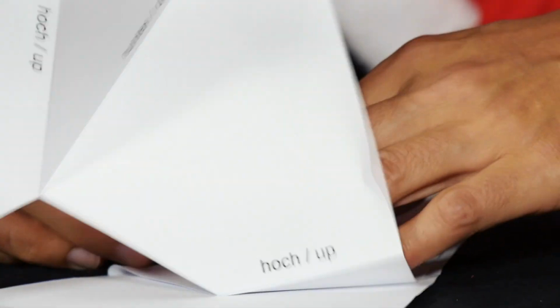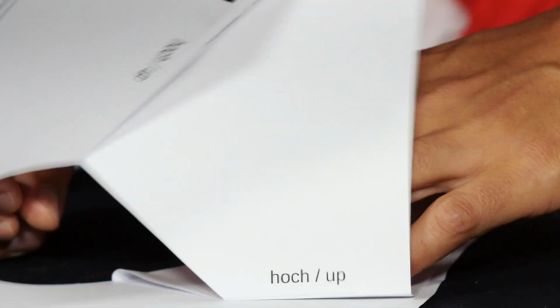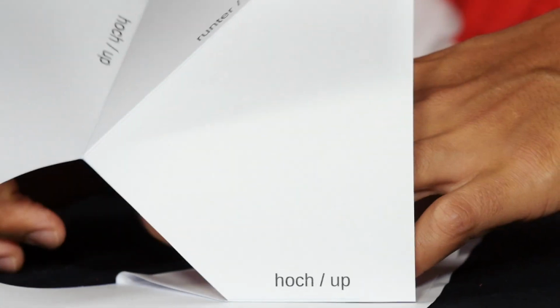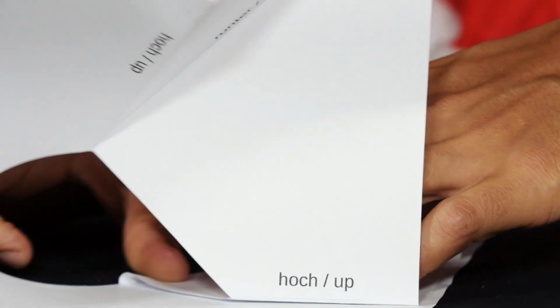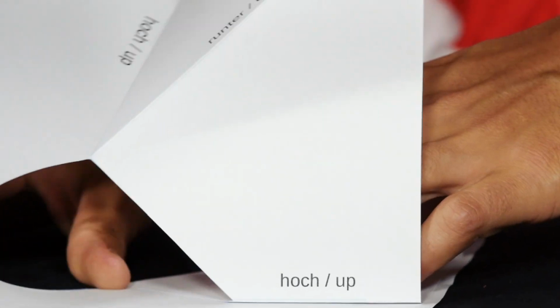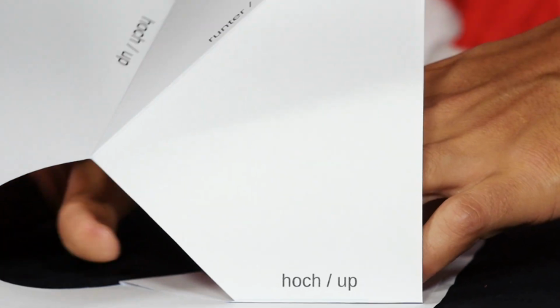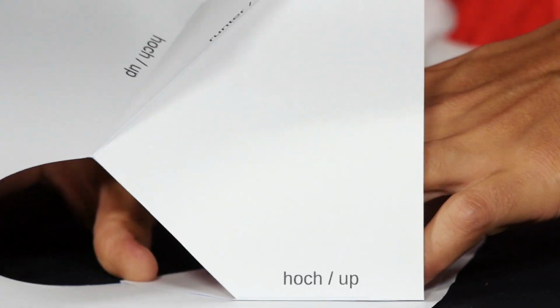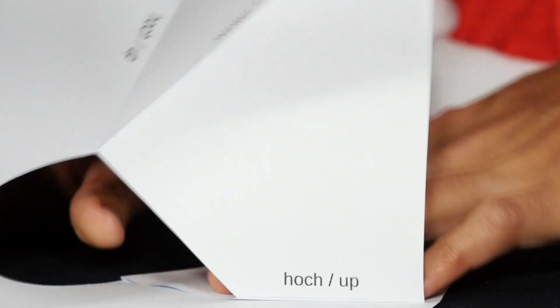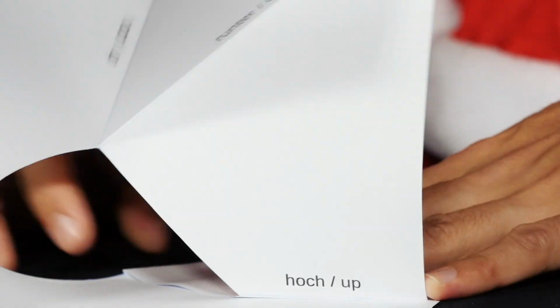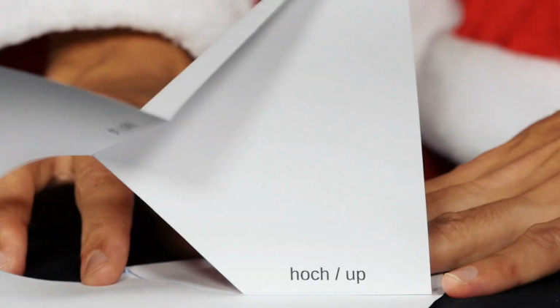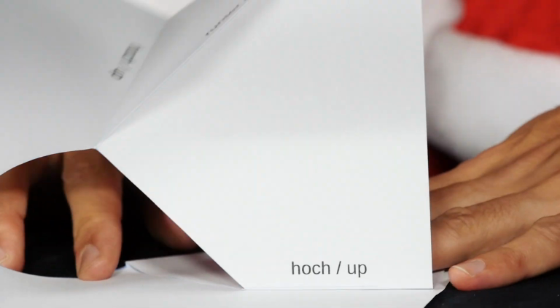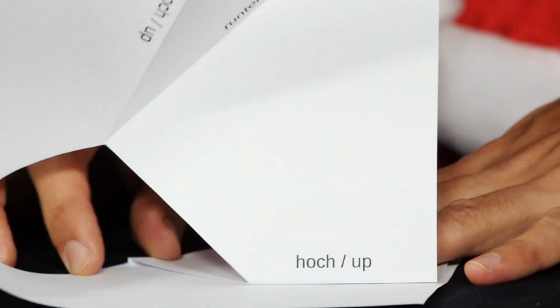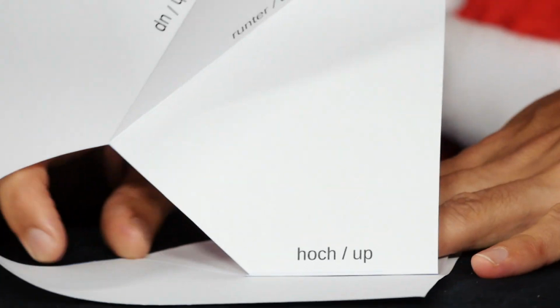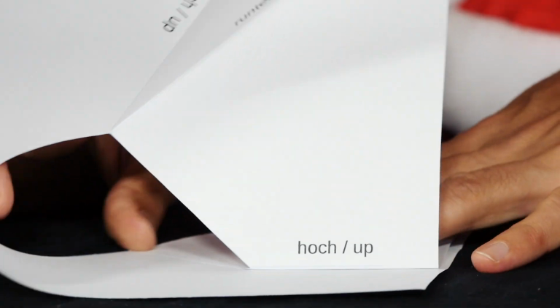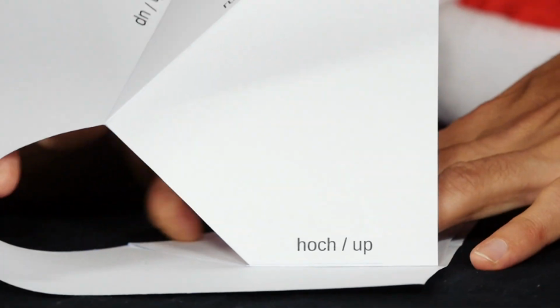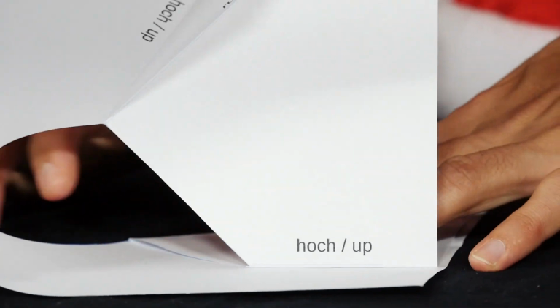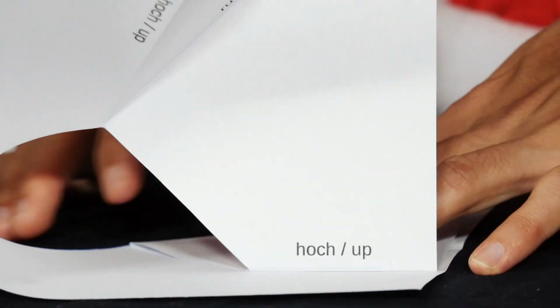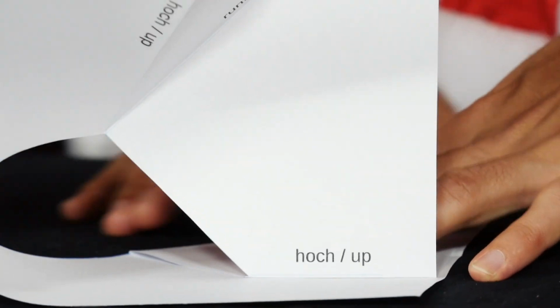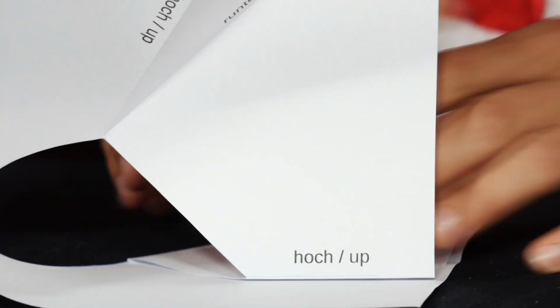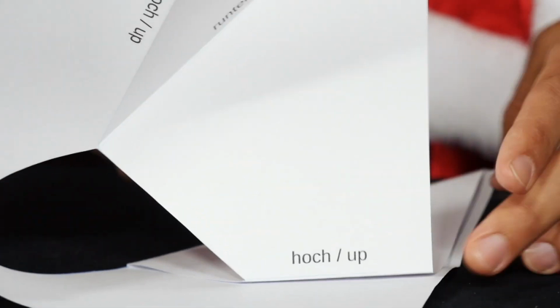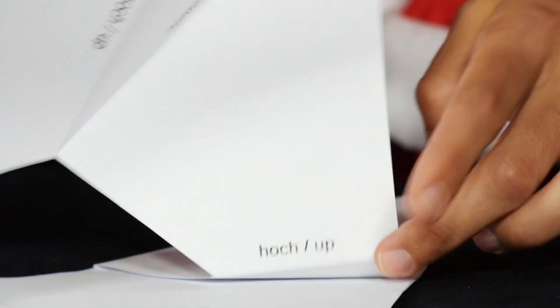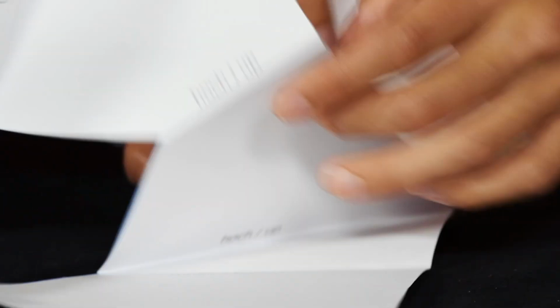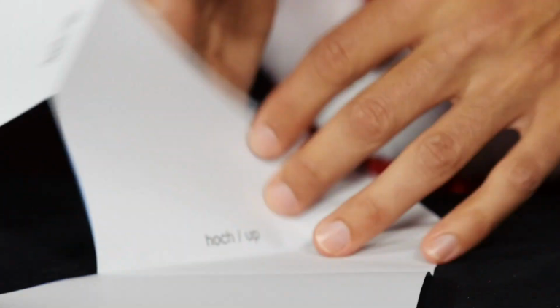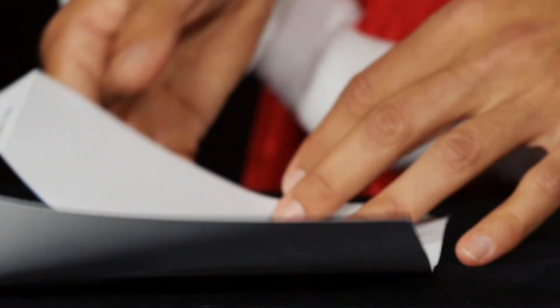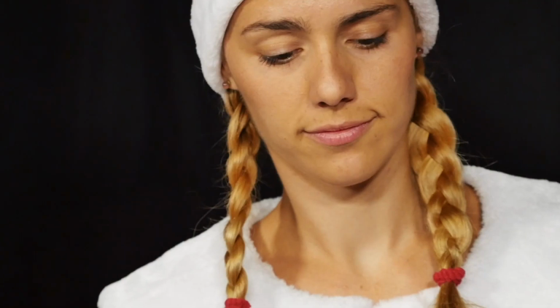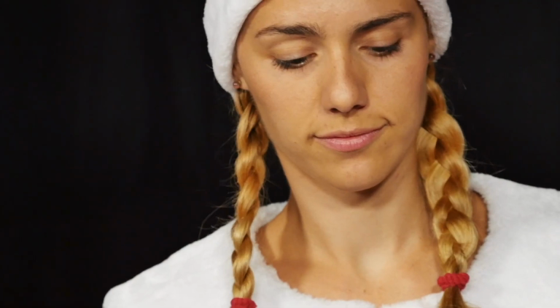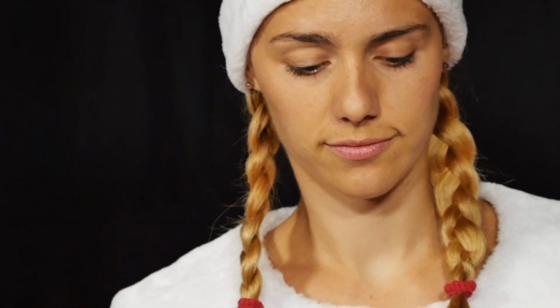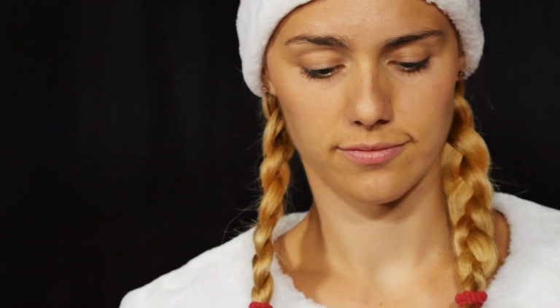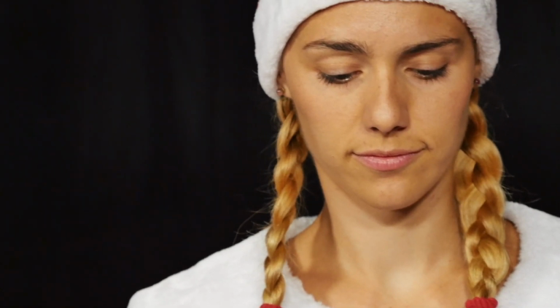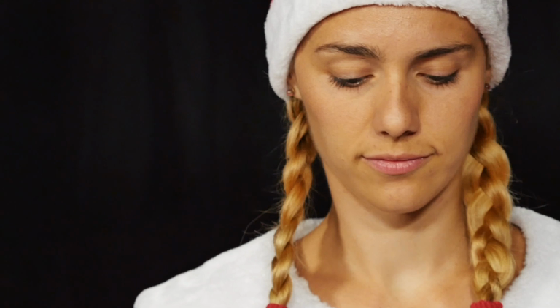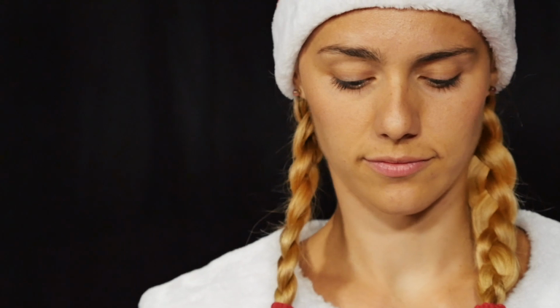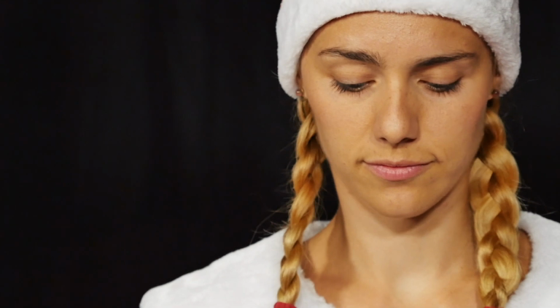If a folding edge is marked 'runter' or 'down', it should face downwards after folding.